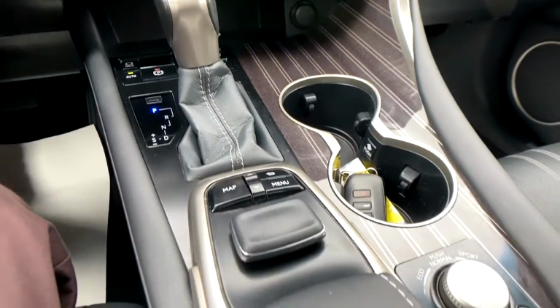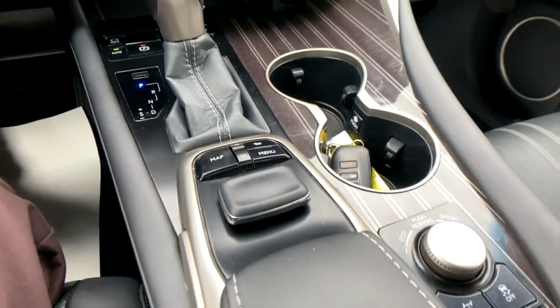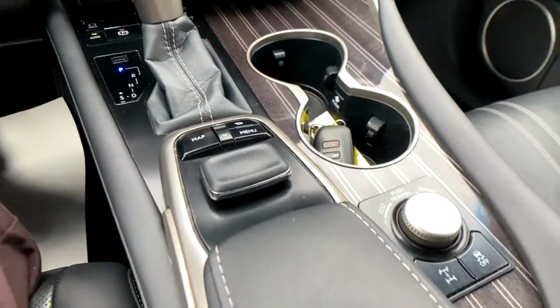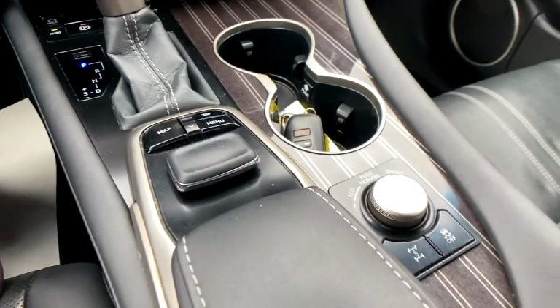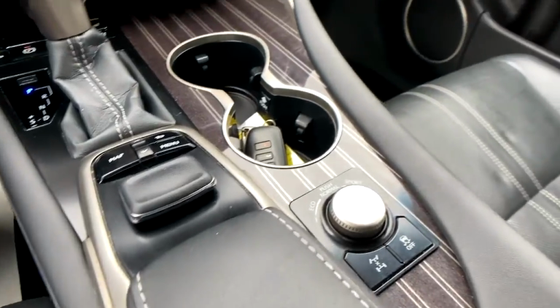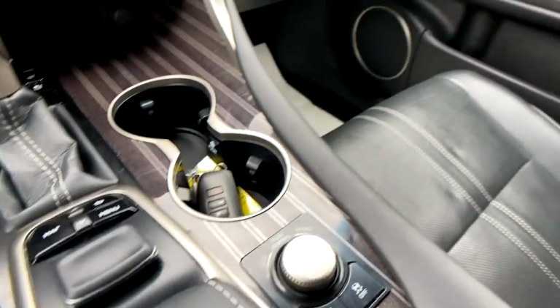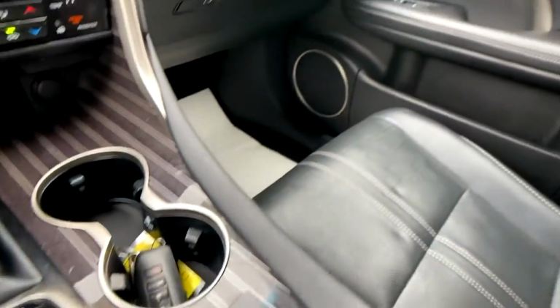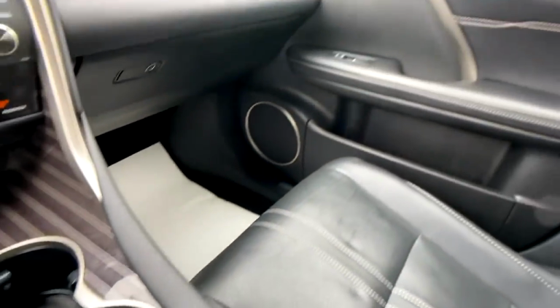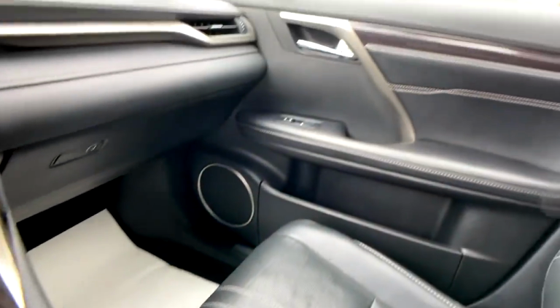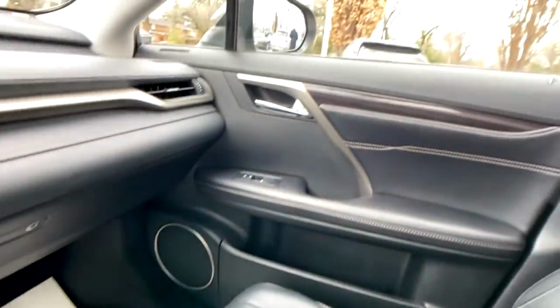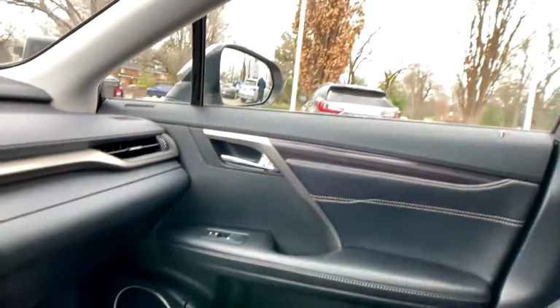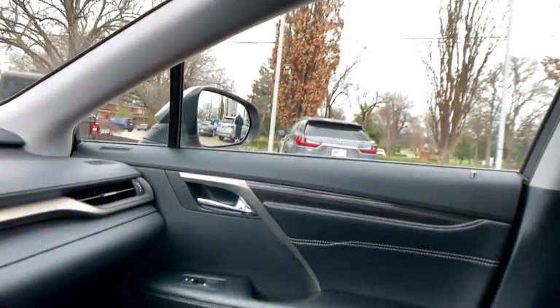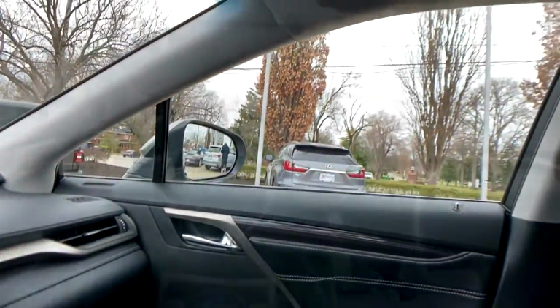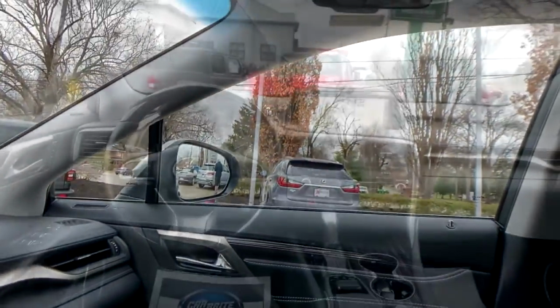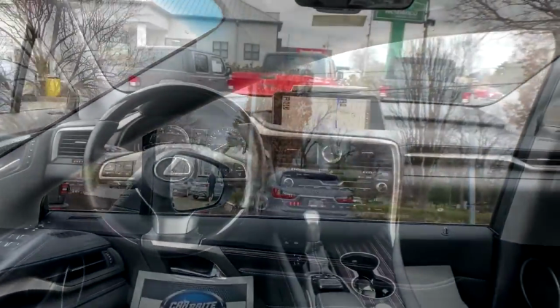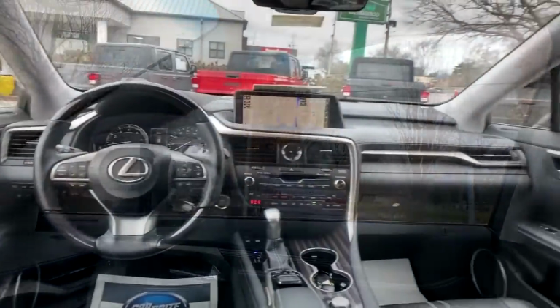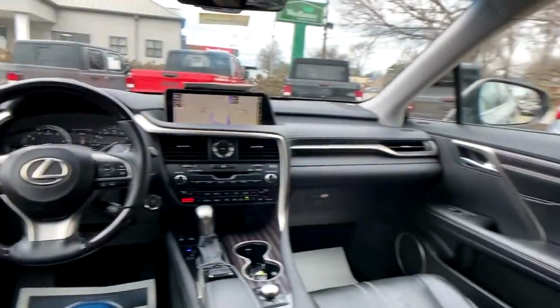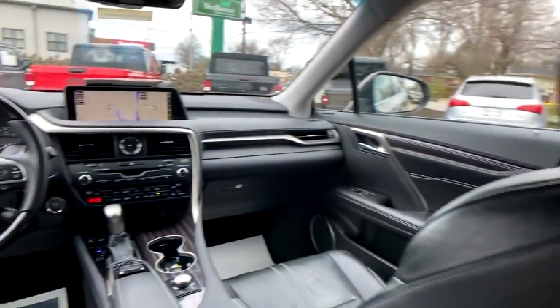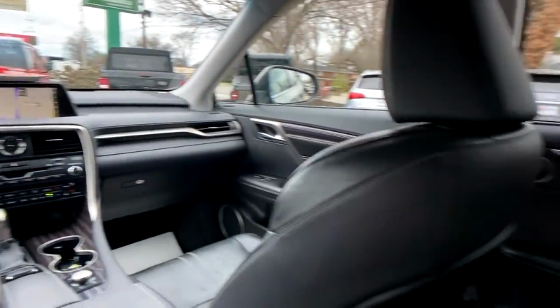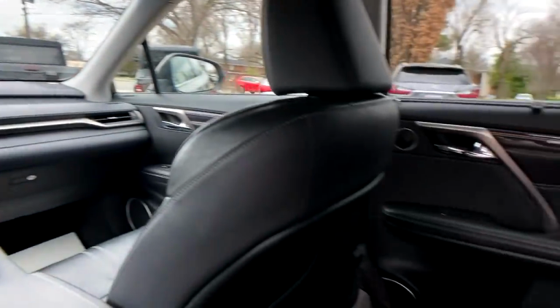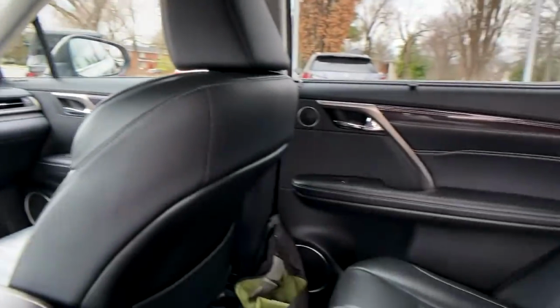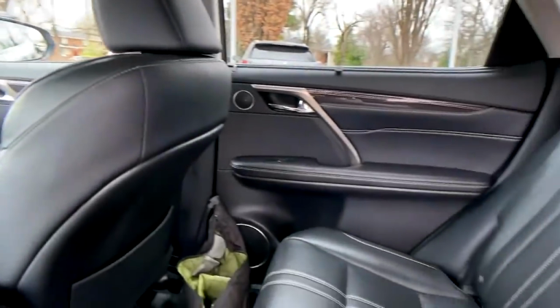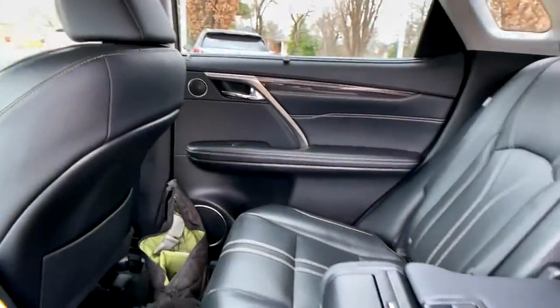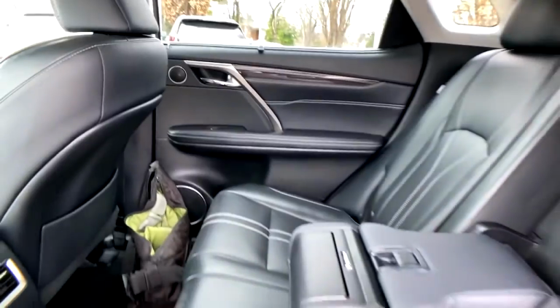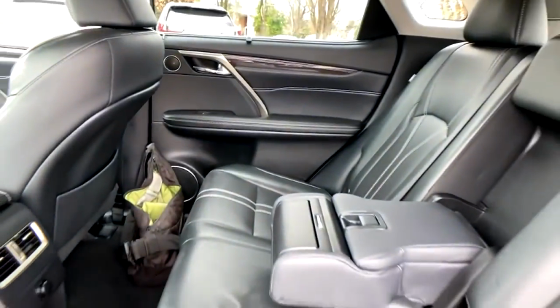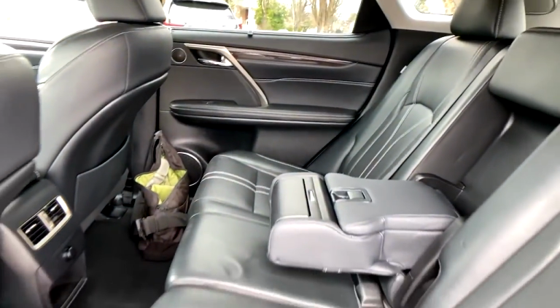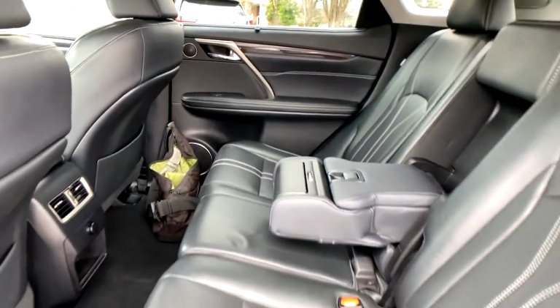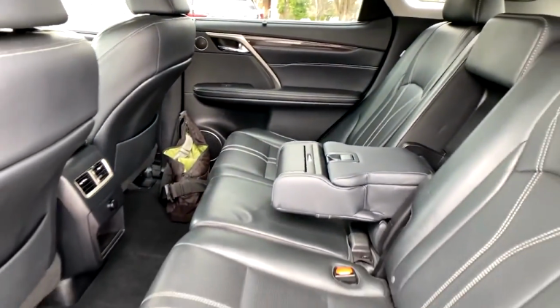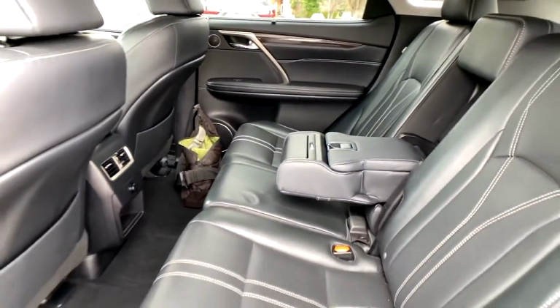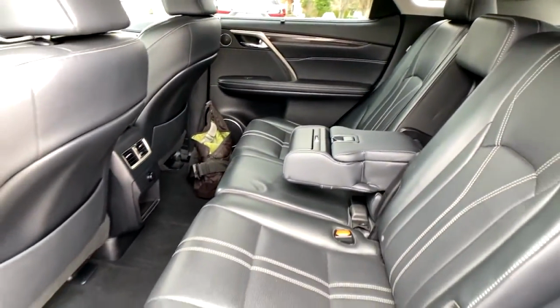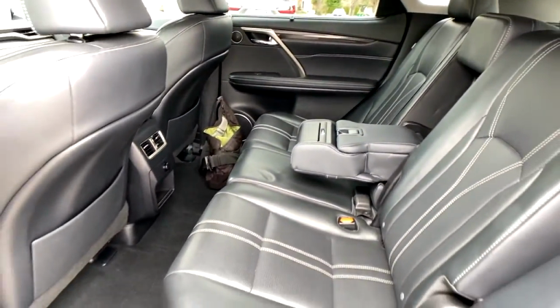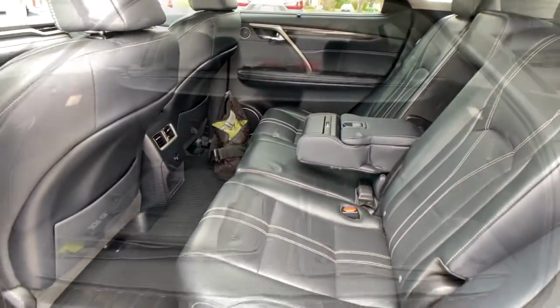Savor the journey in this silky smooth riding RX. Come in for a fun and easy test drive. Our team will make it the best part of your day.